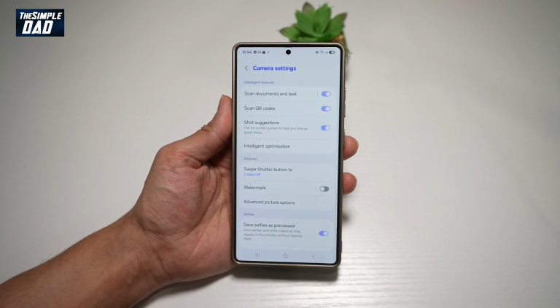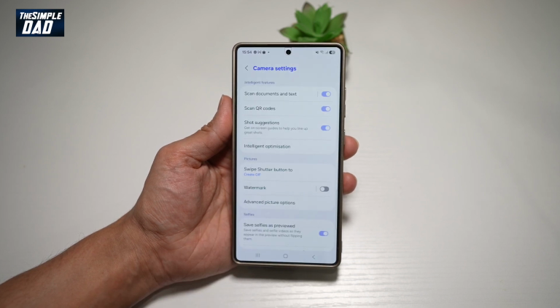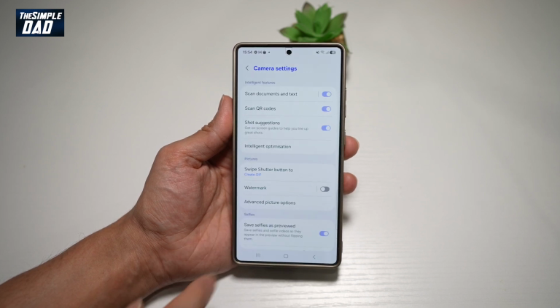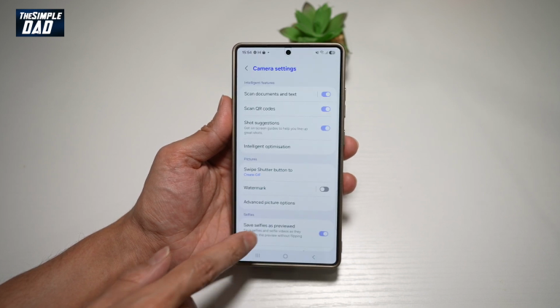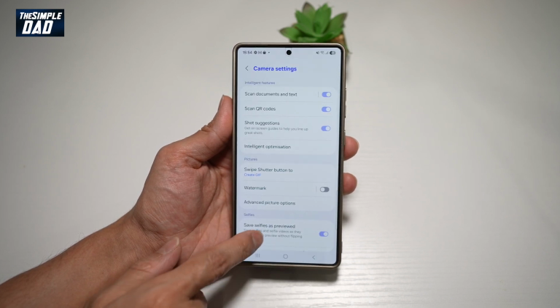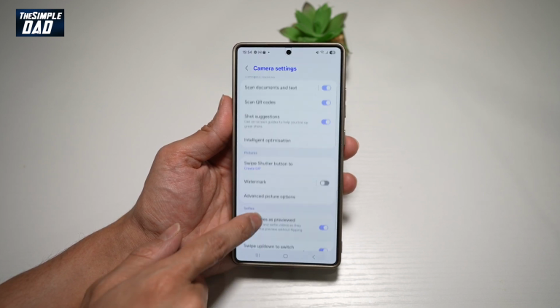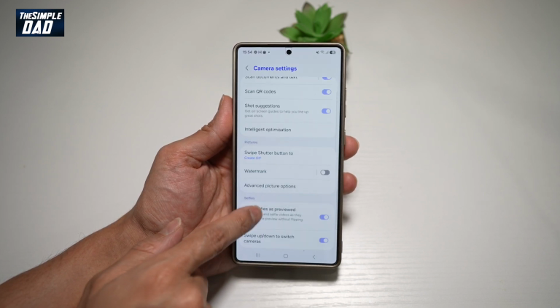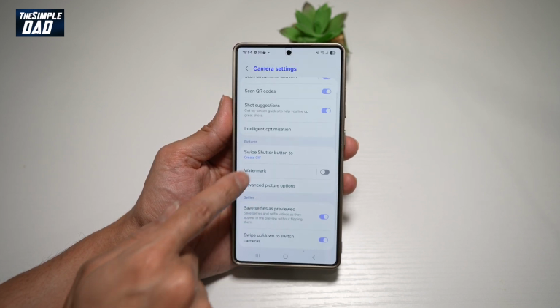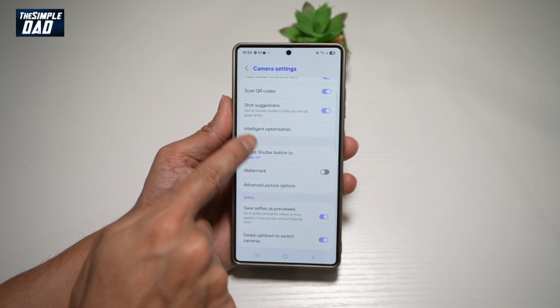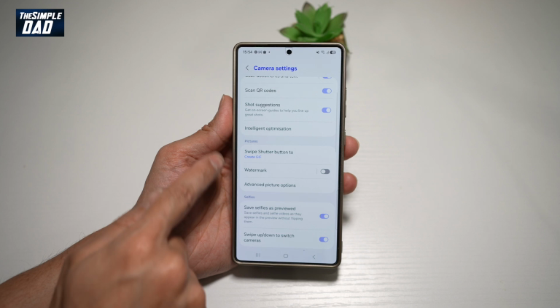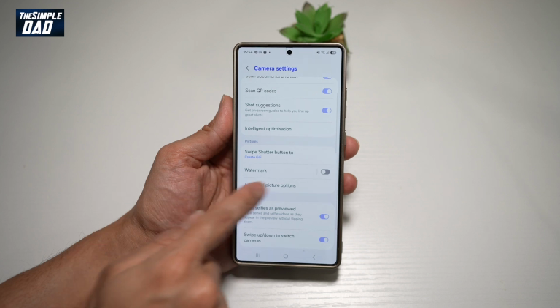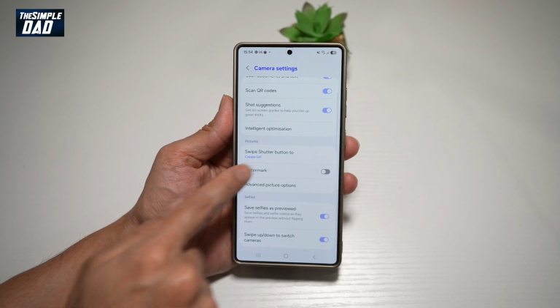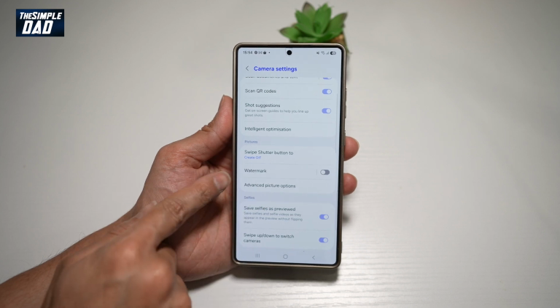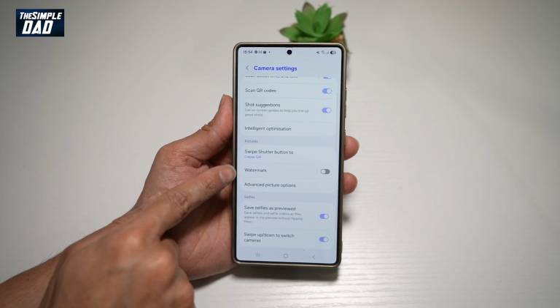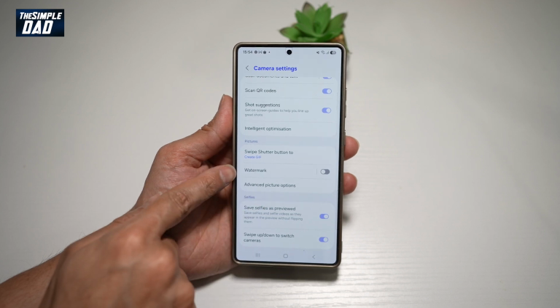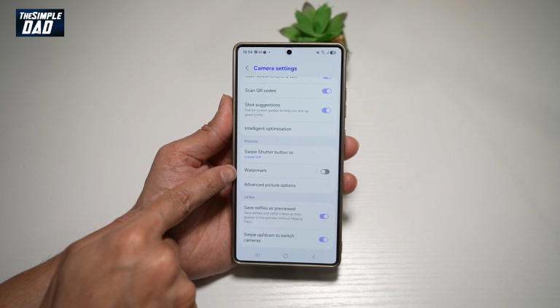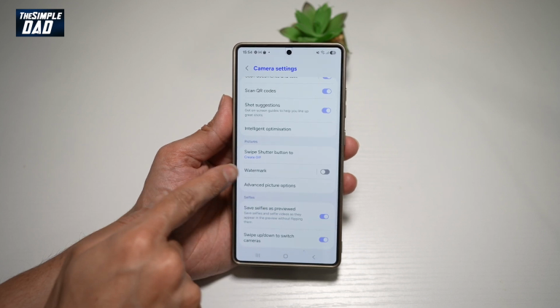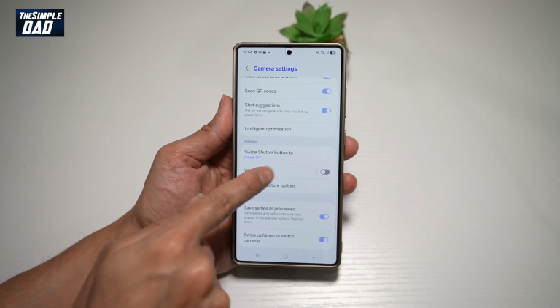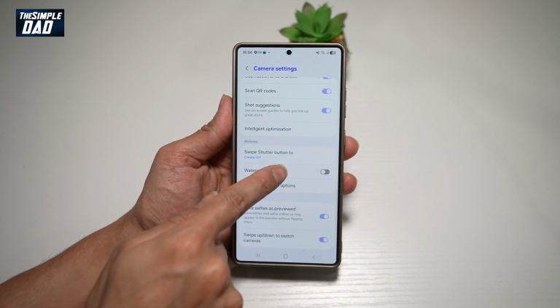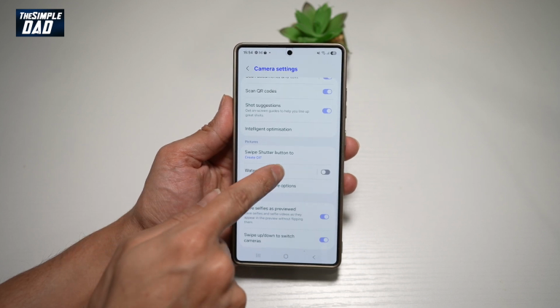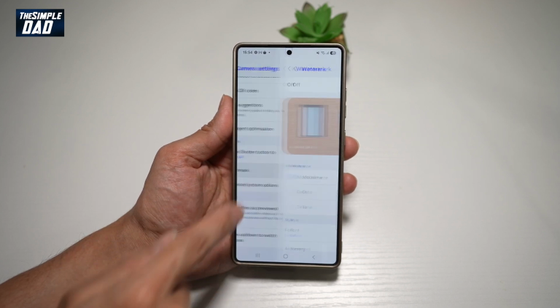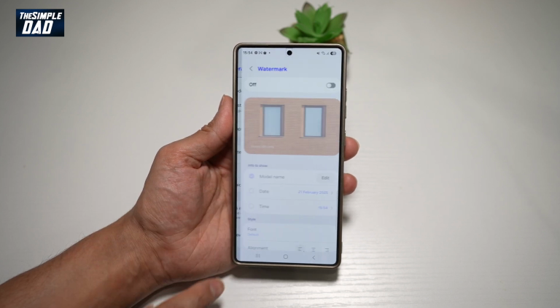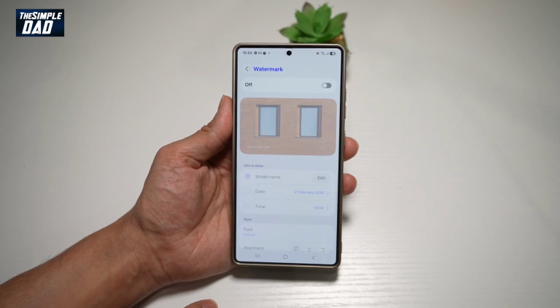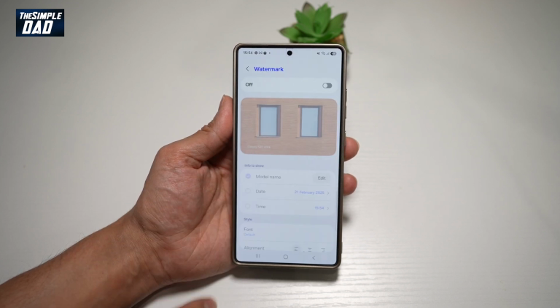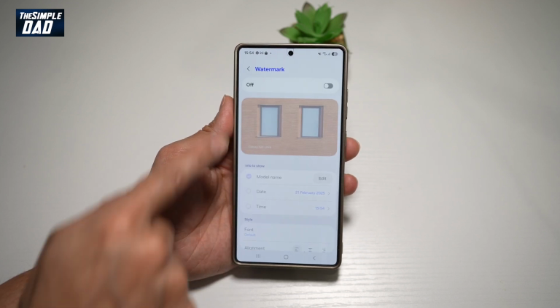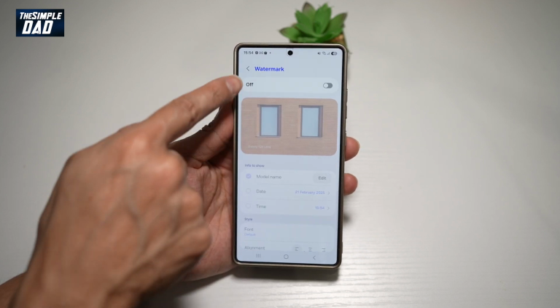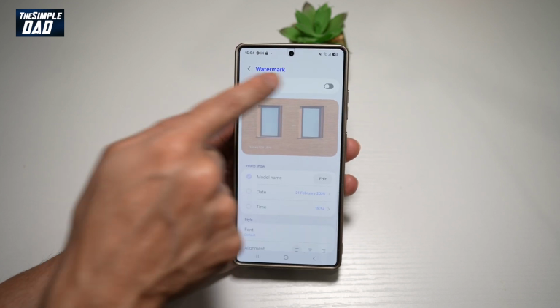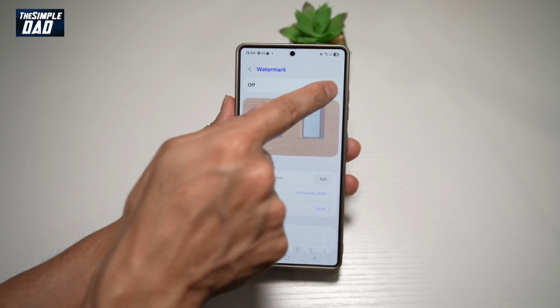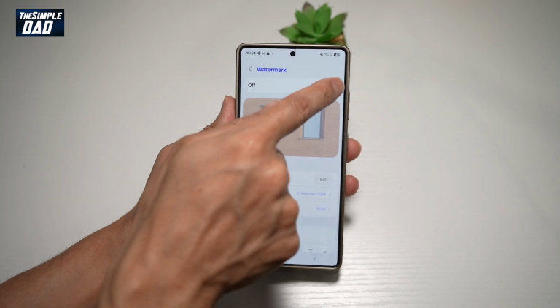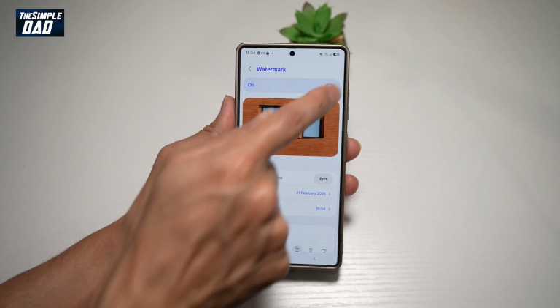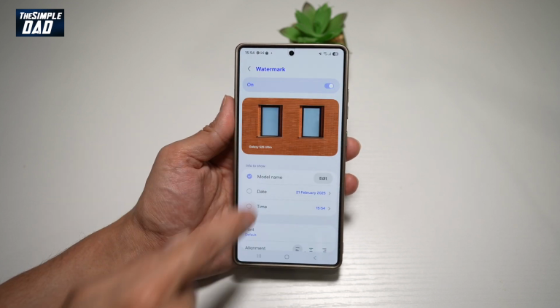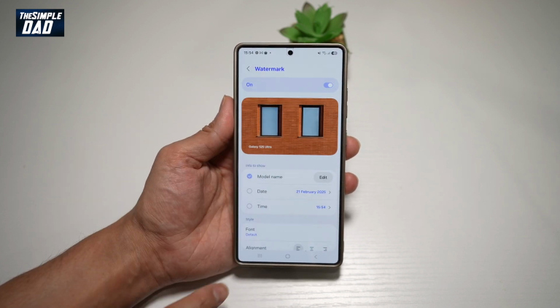Now you want to go ahead and scroll down, and where it says pictures, you'll see watermark. Go ahead and tap on this, then turn this feature on.